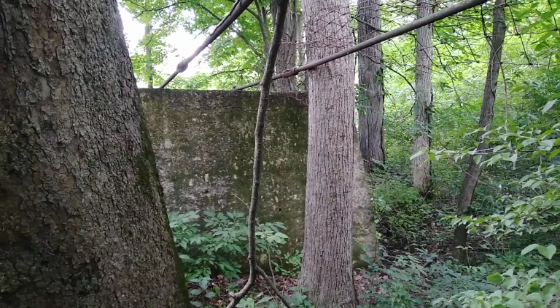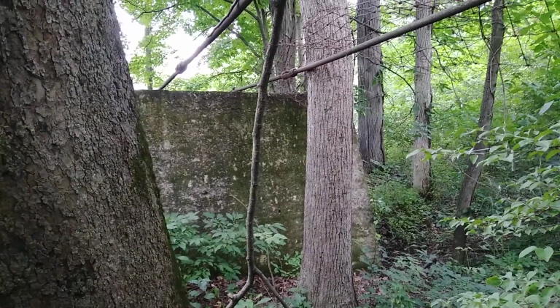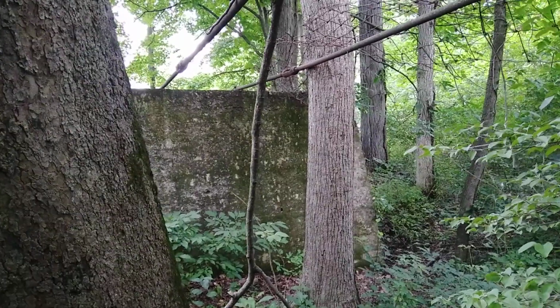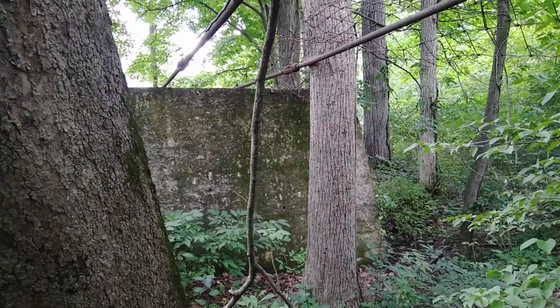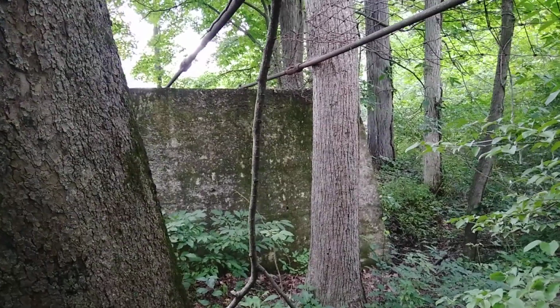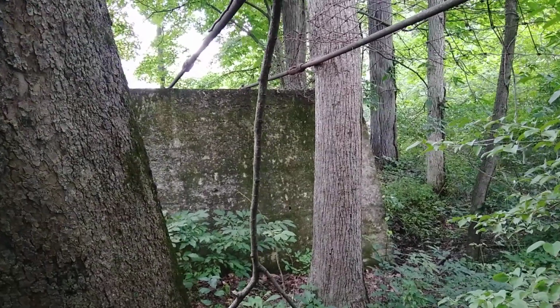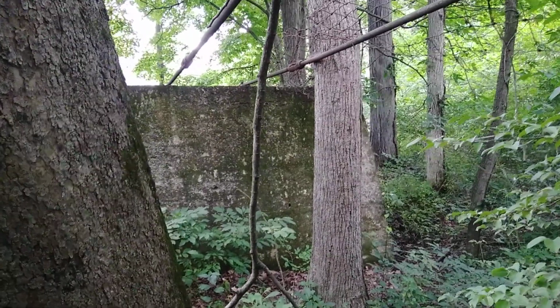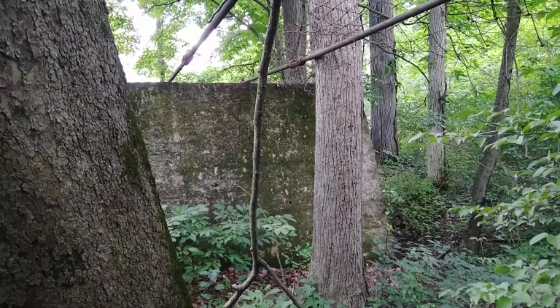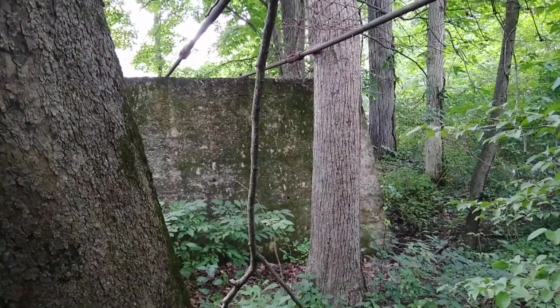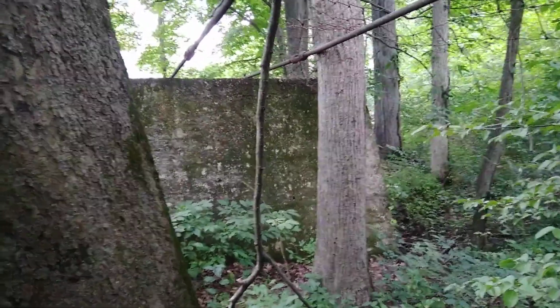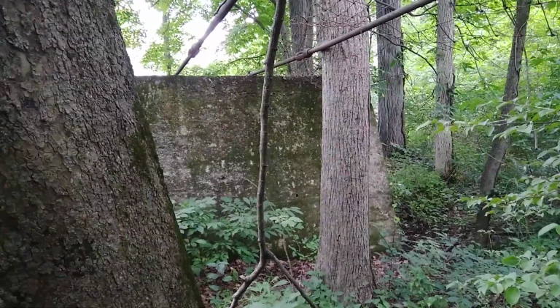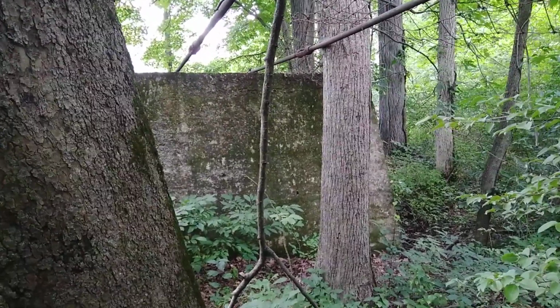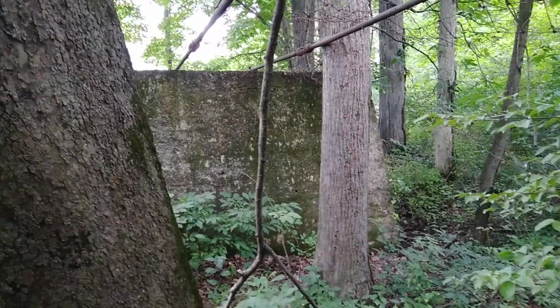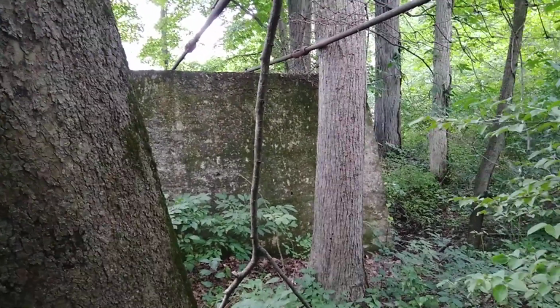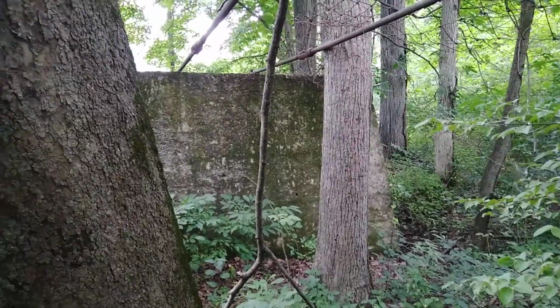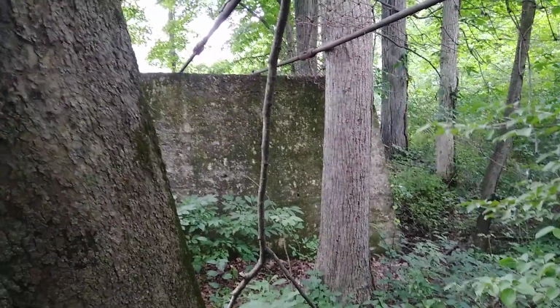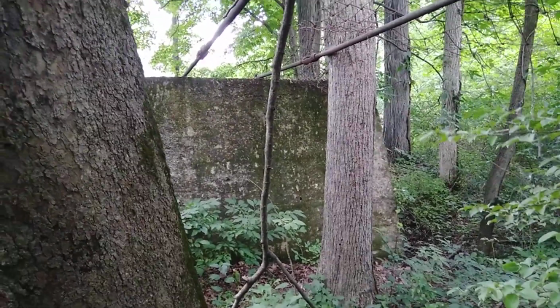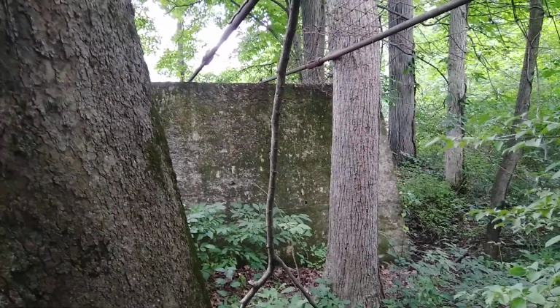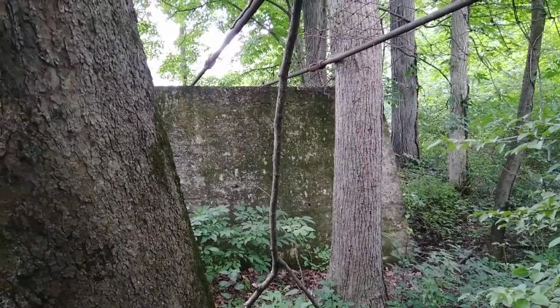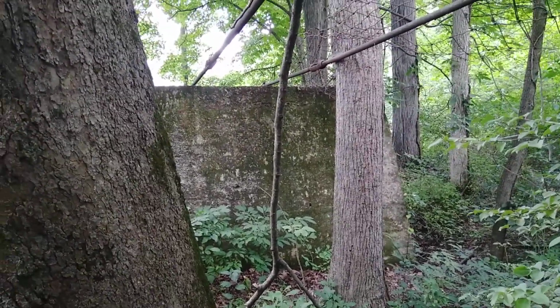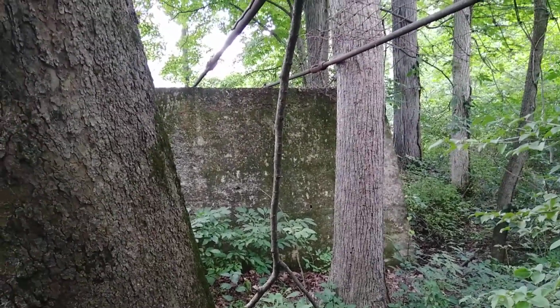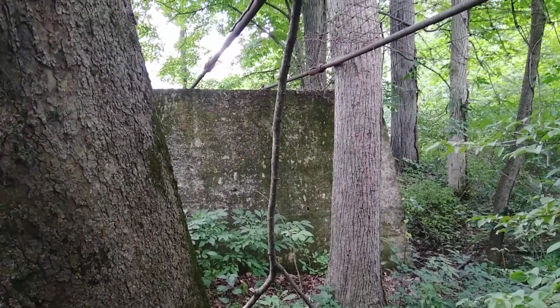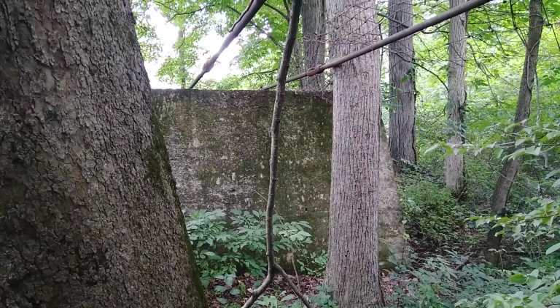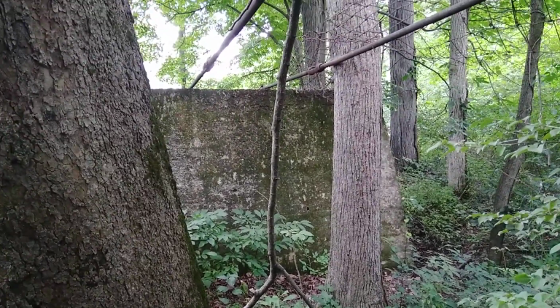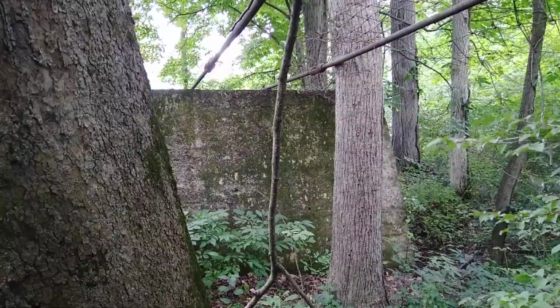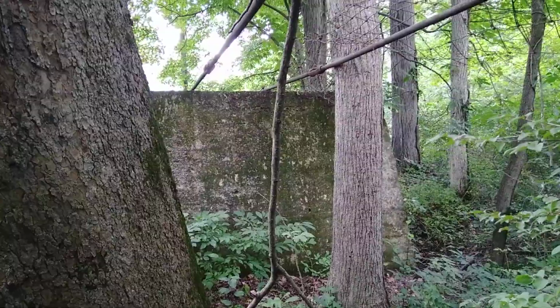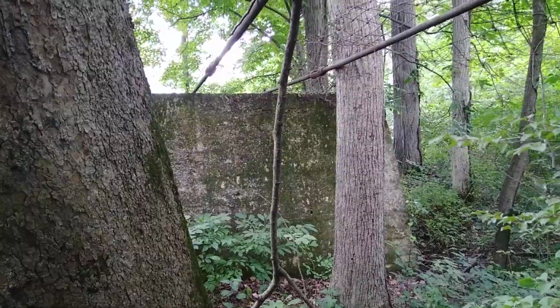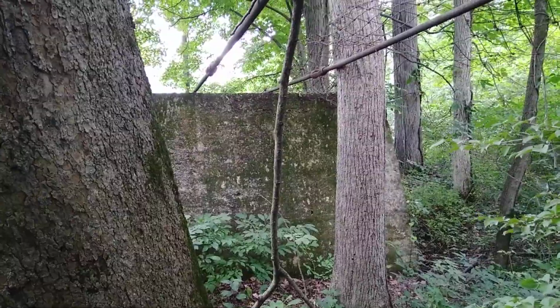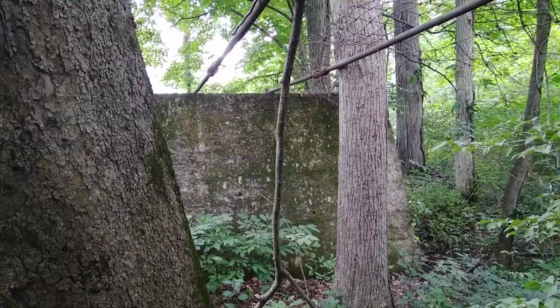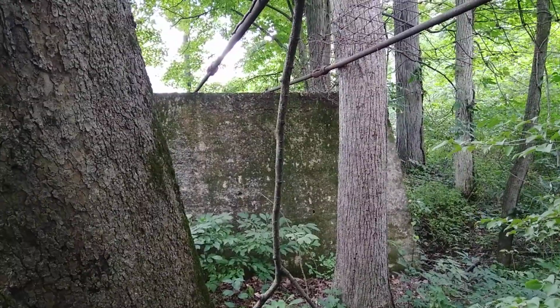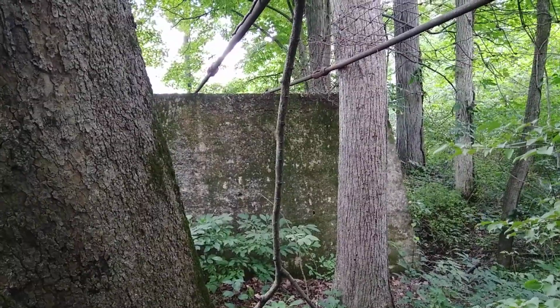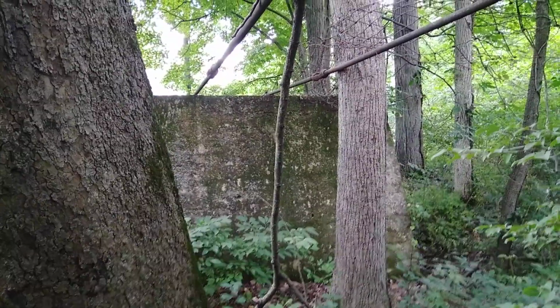Hey everyone, welcome back. I got another one of those history mysteries for us here today.